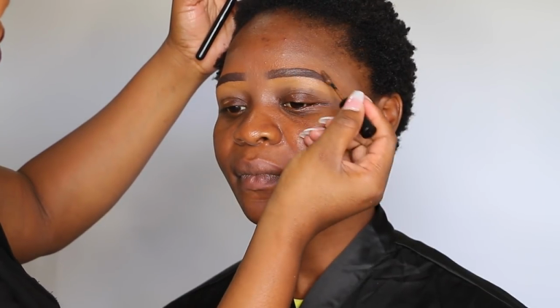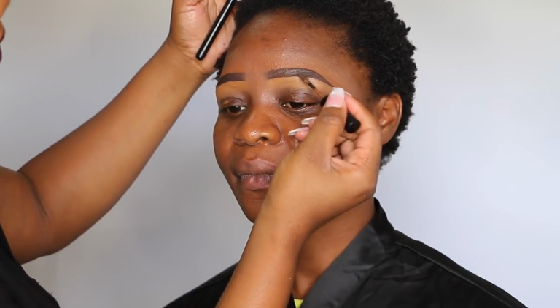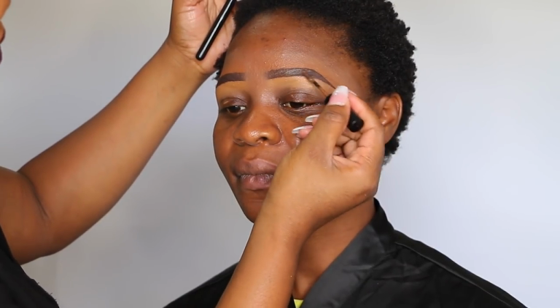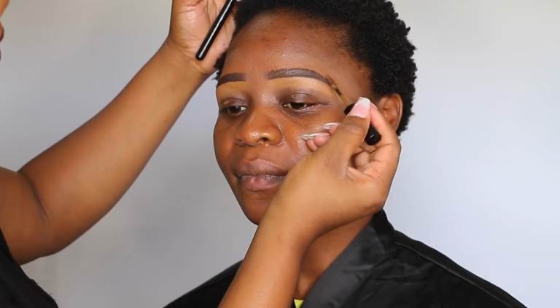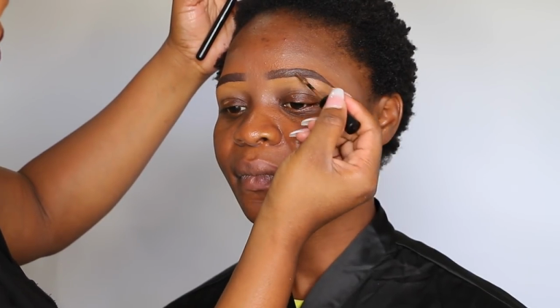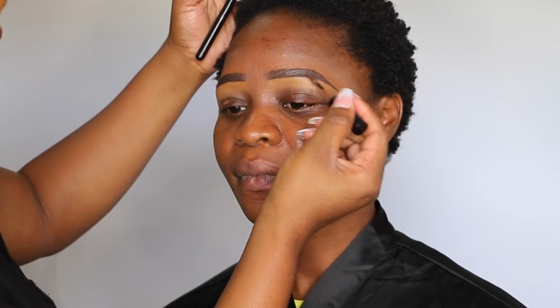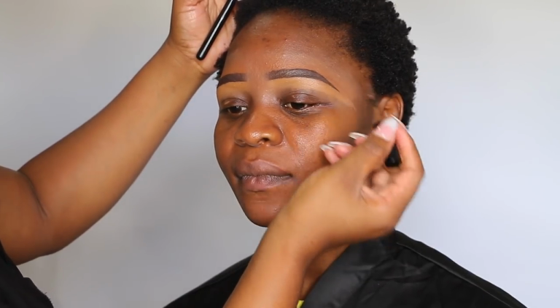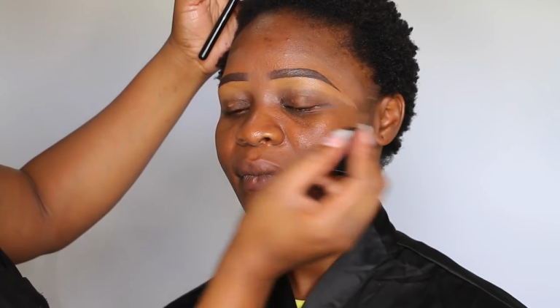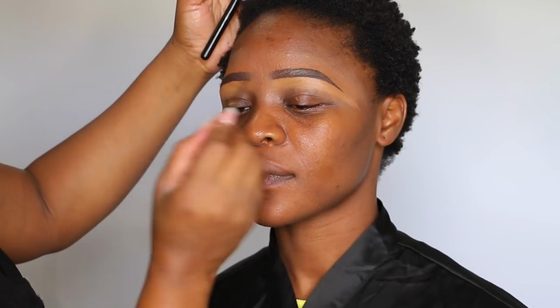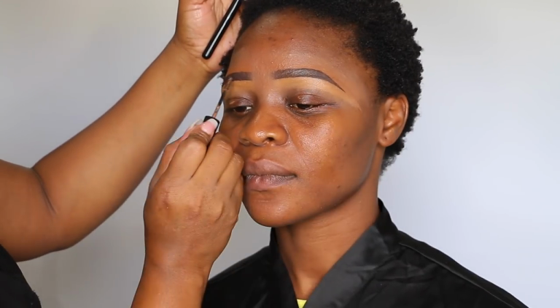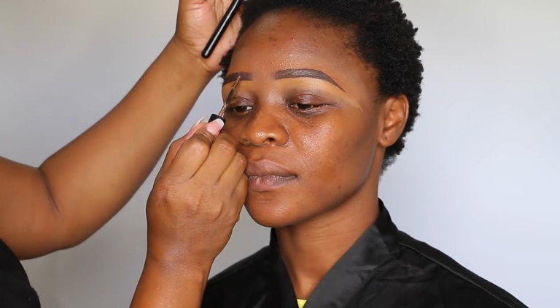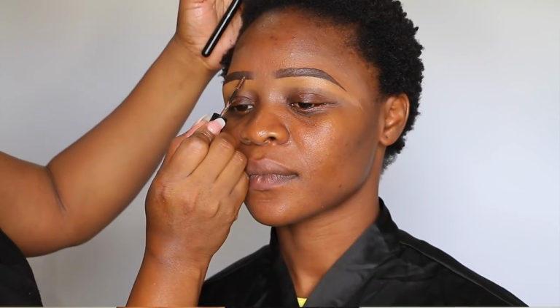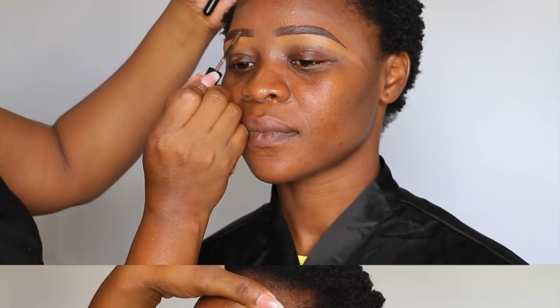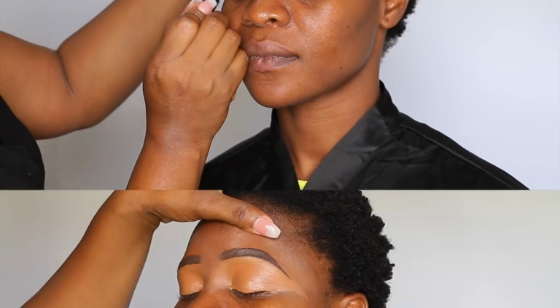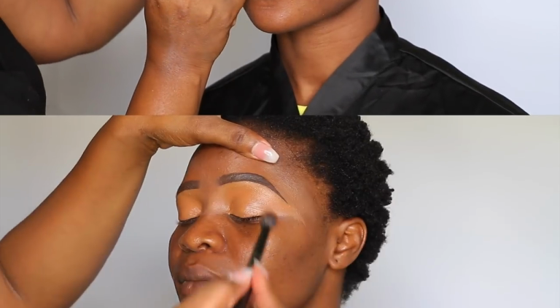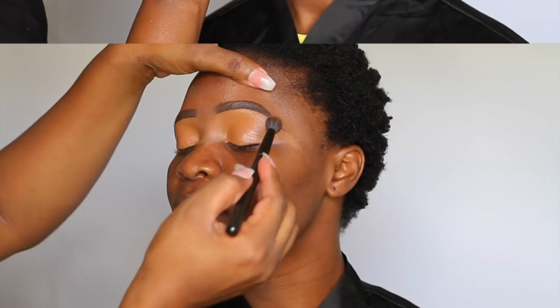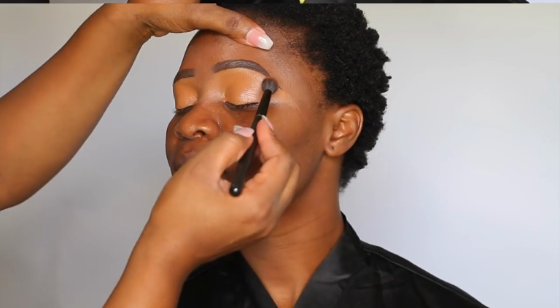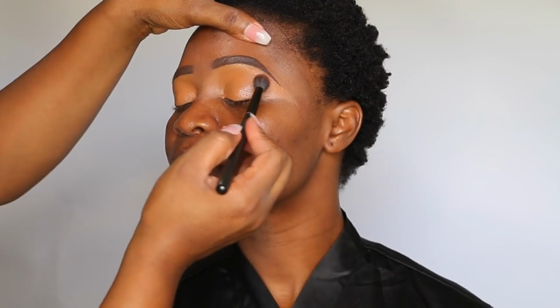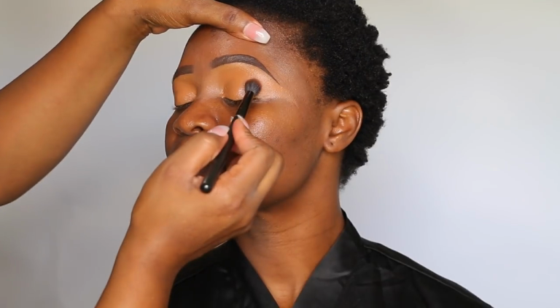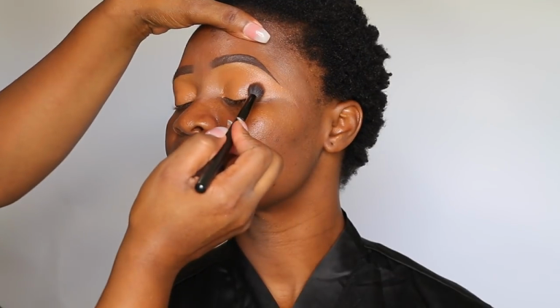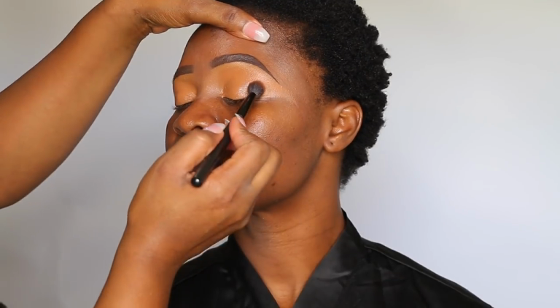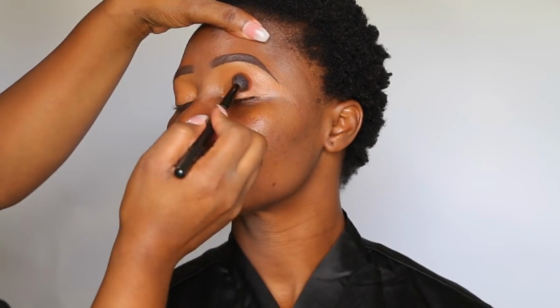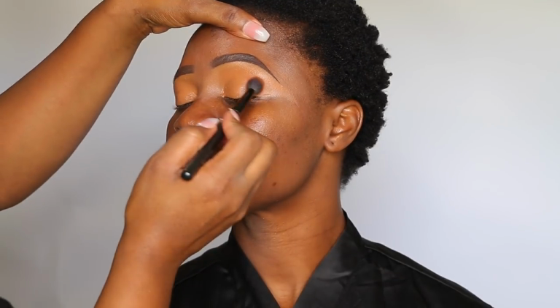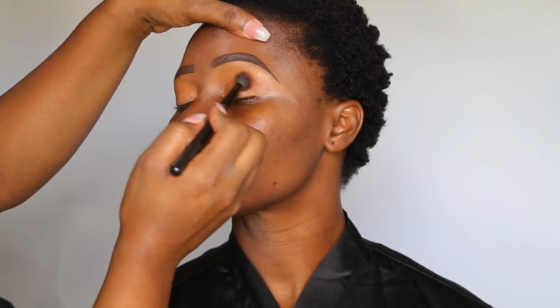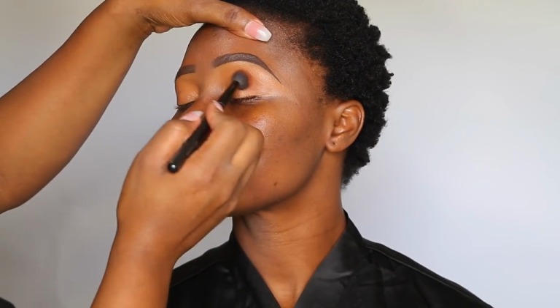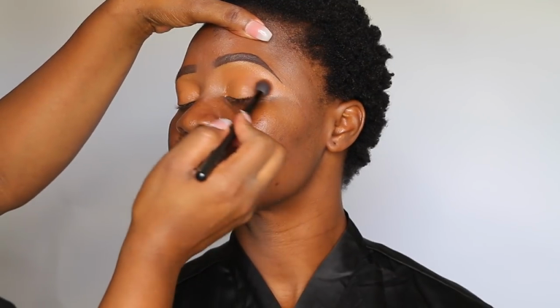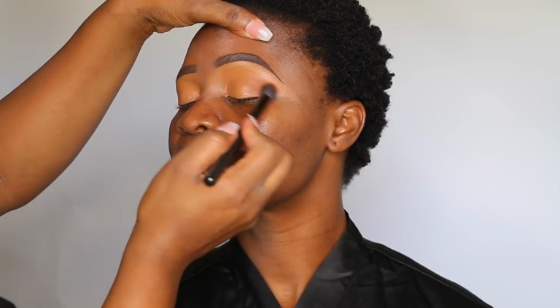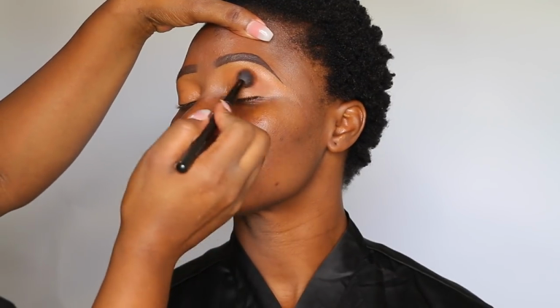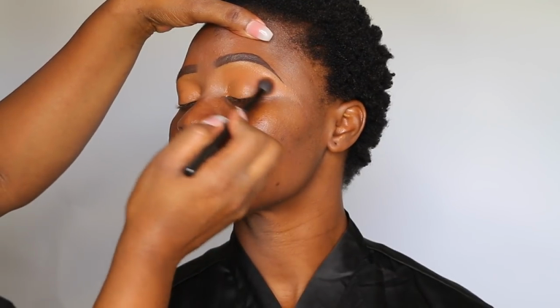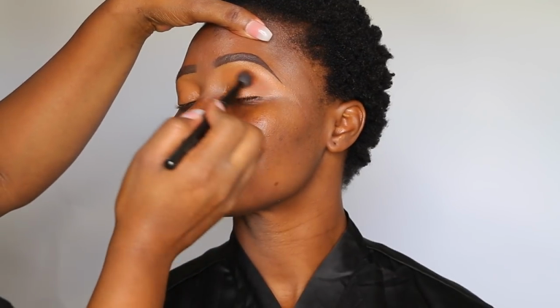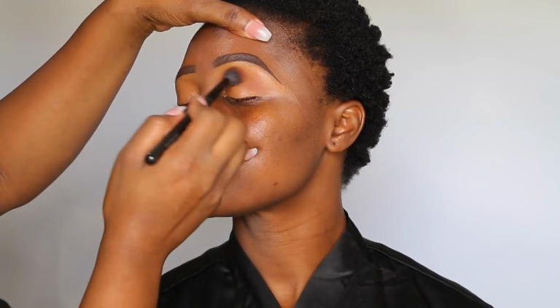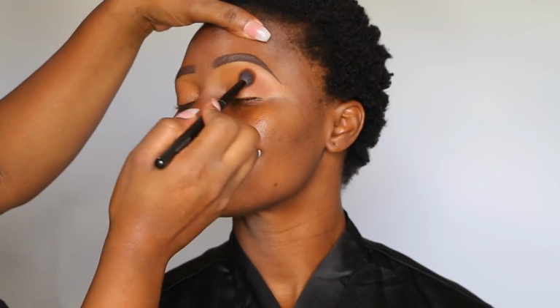I had already prepped her eyes off camera using the same concealer I used for the bottom of her brows.